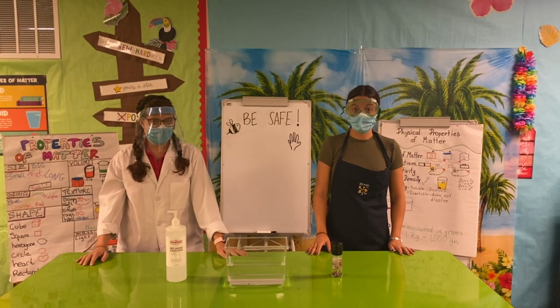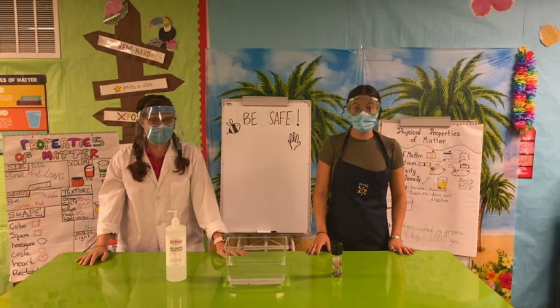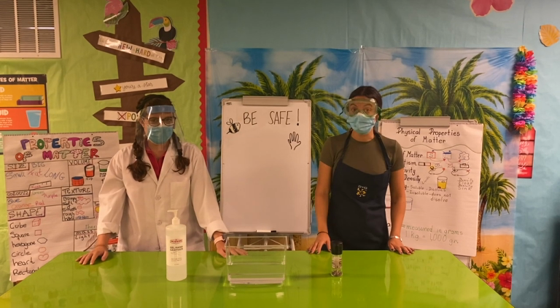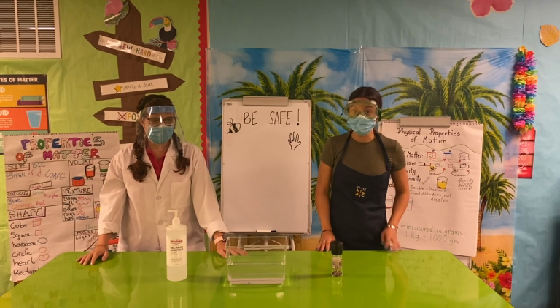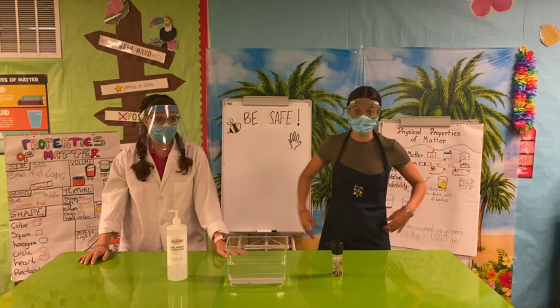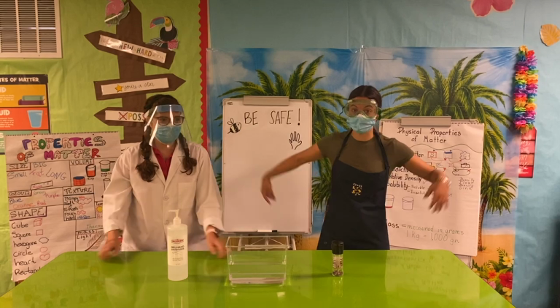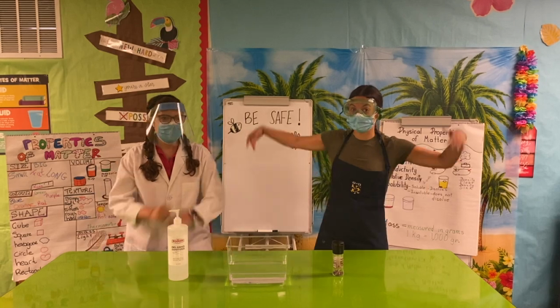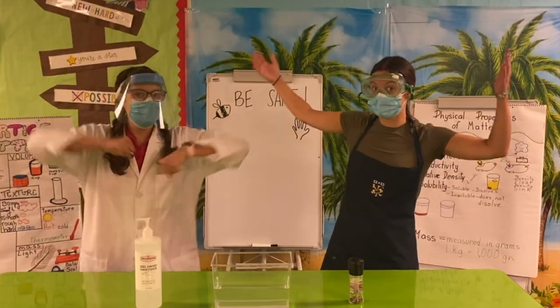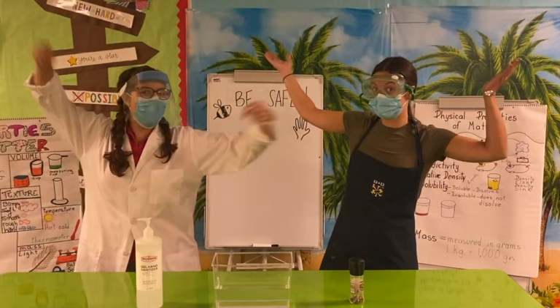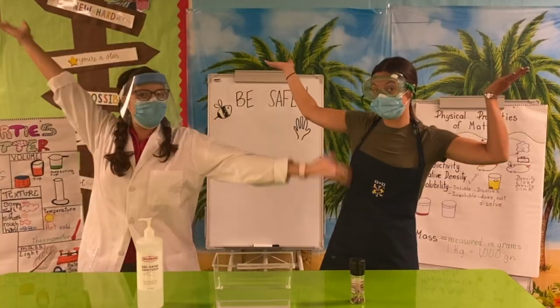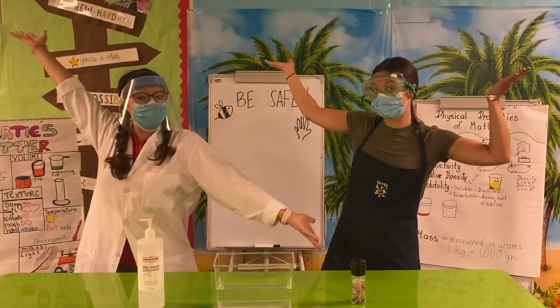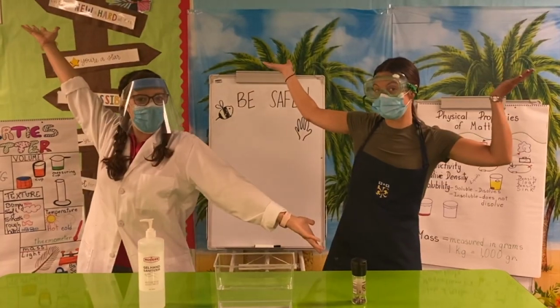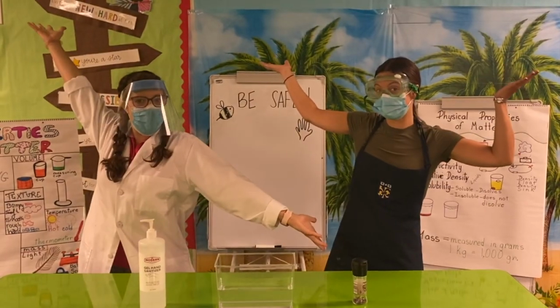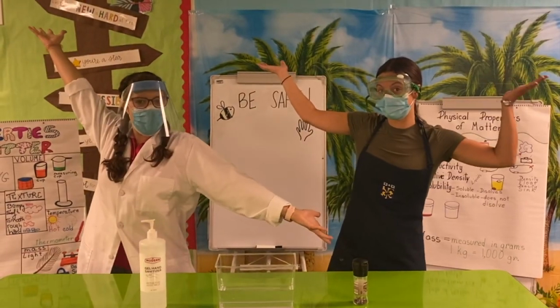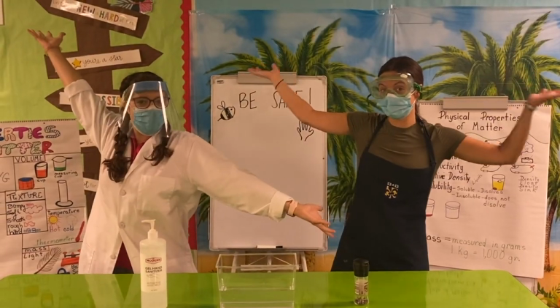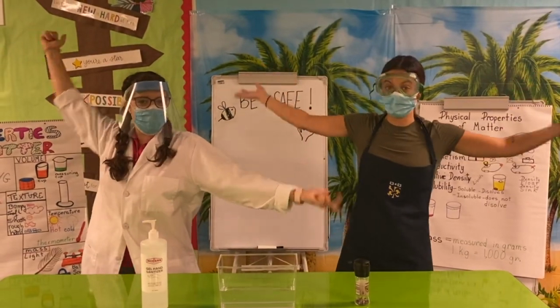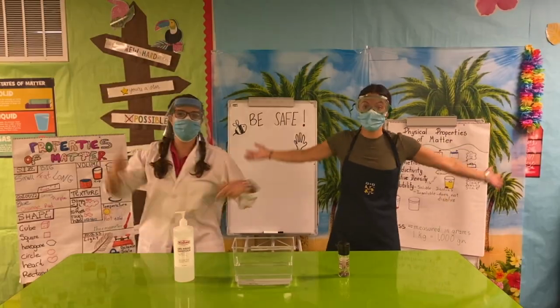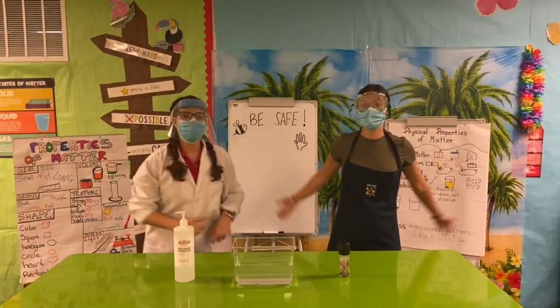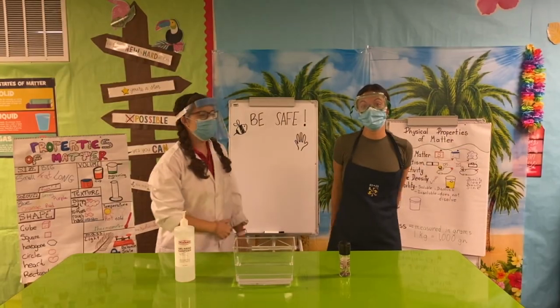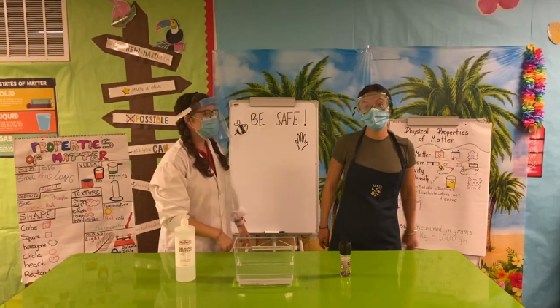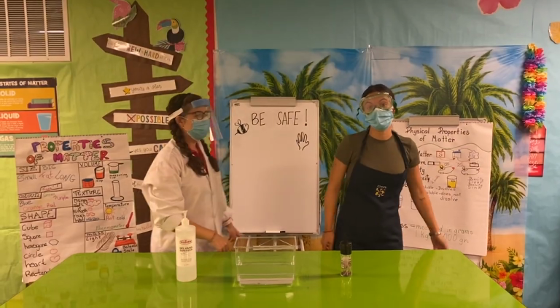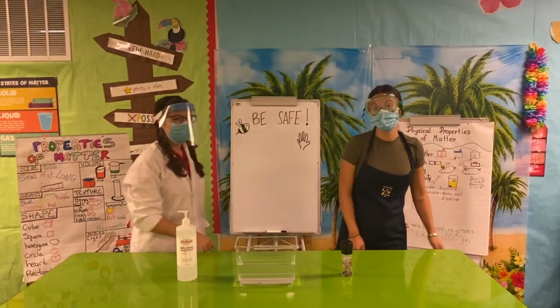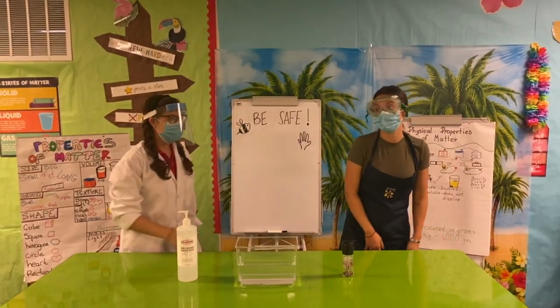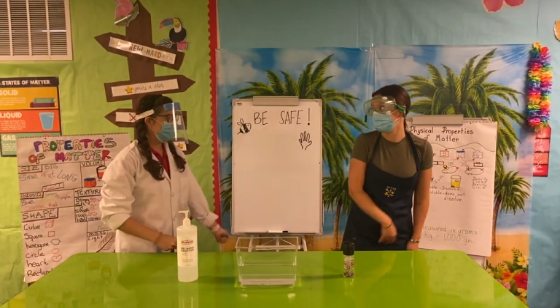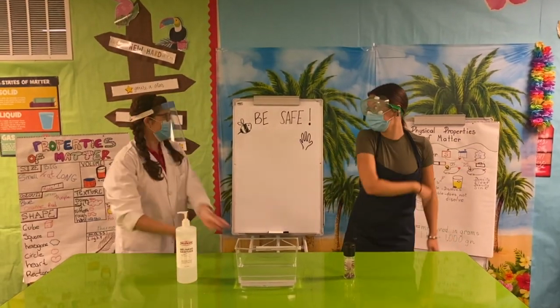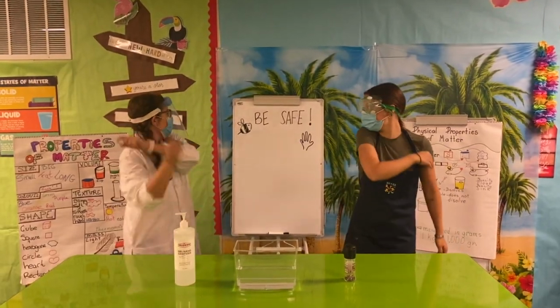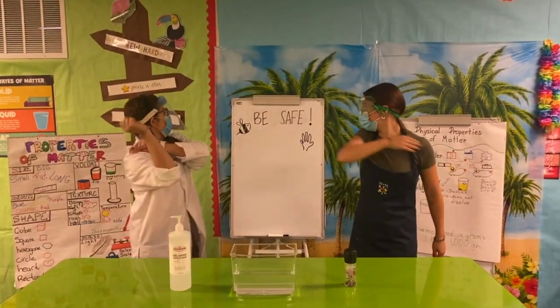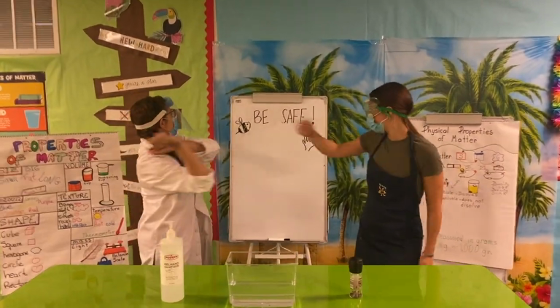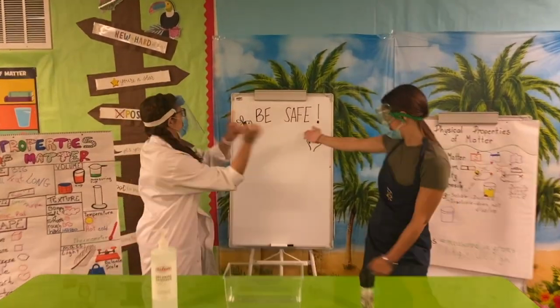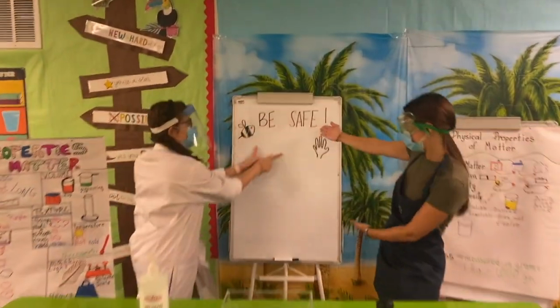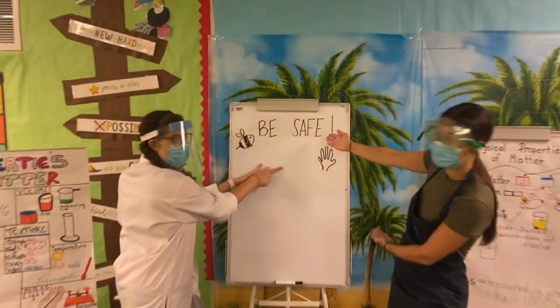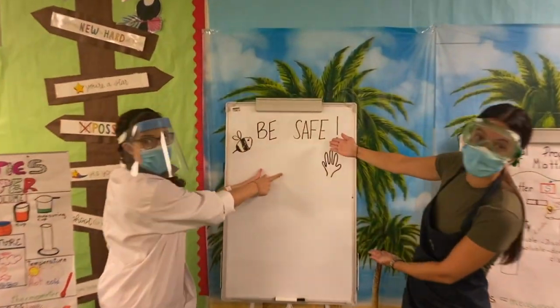Welcome to the Science Class! The topic of today is: Be Safe!